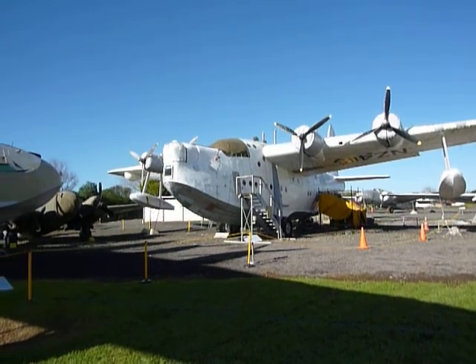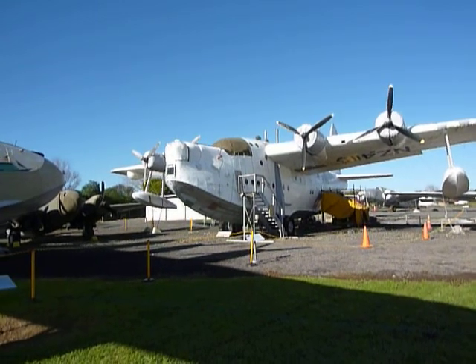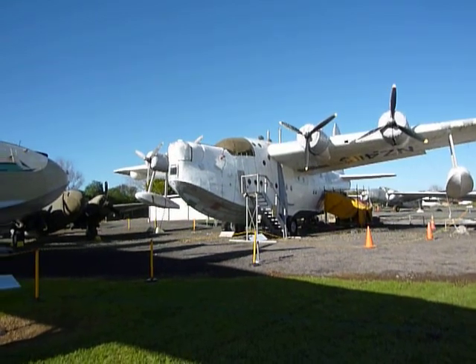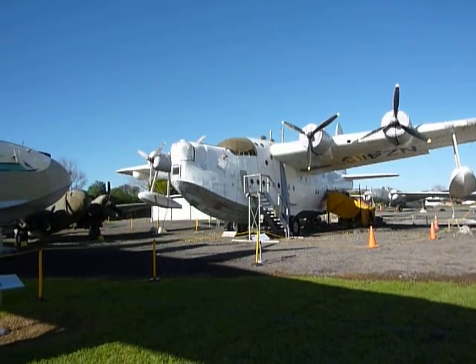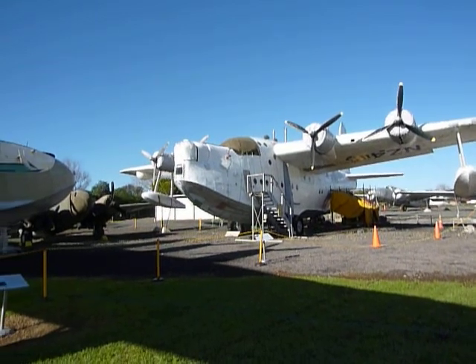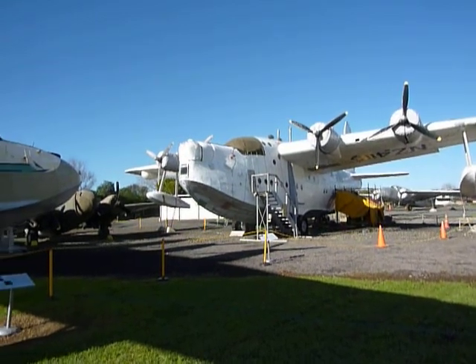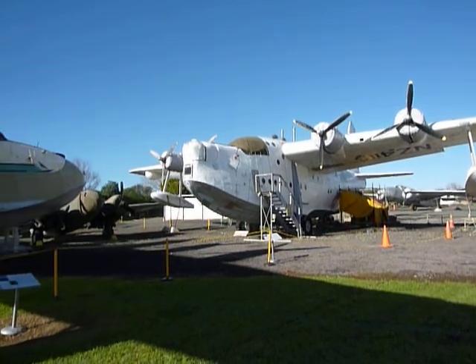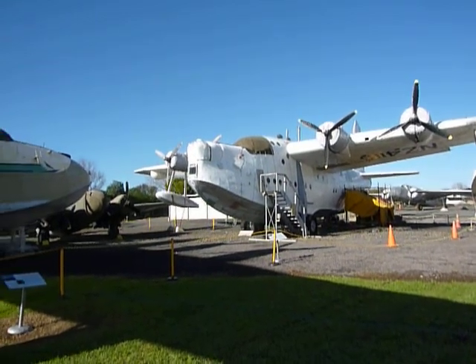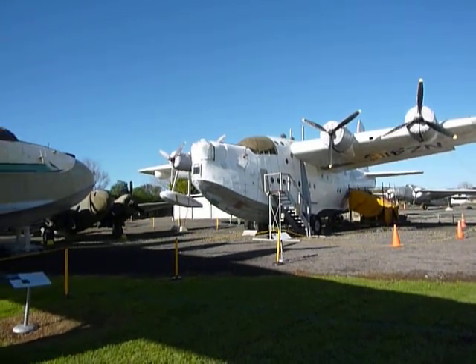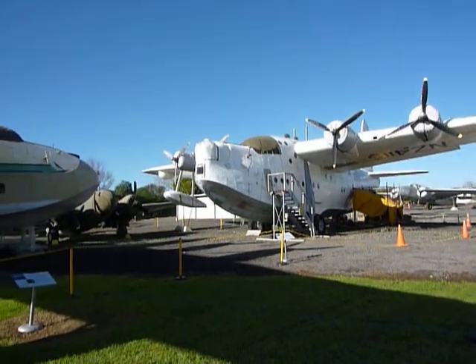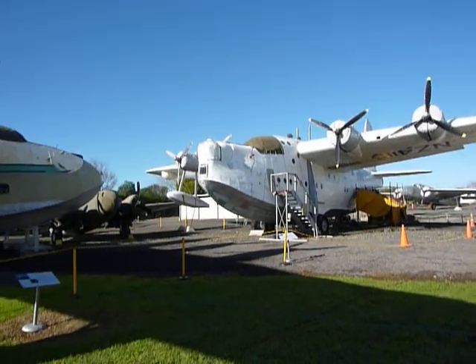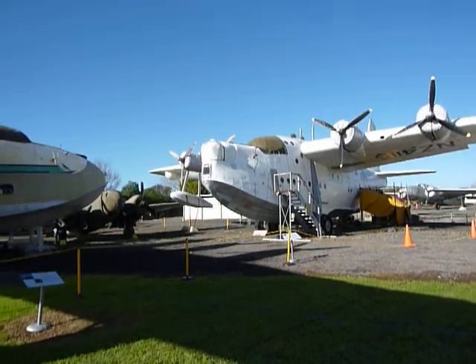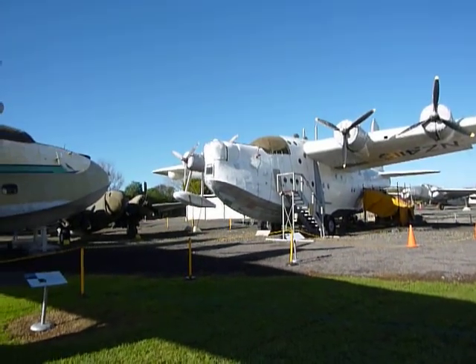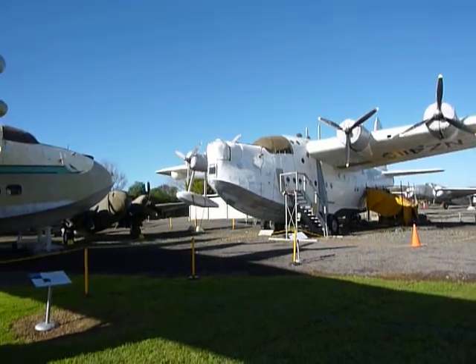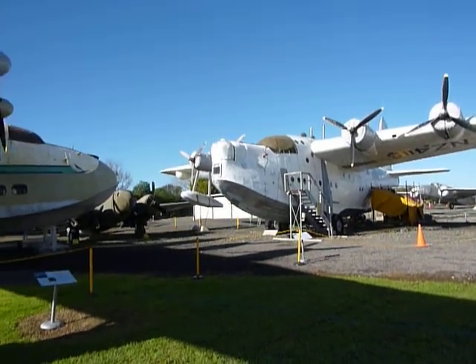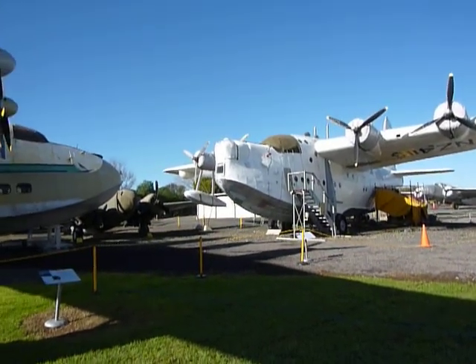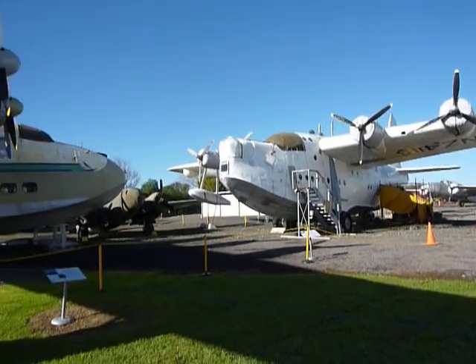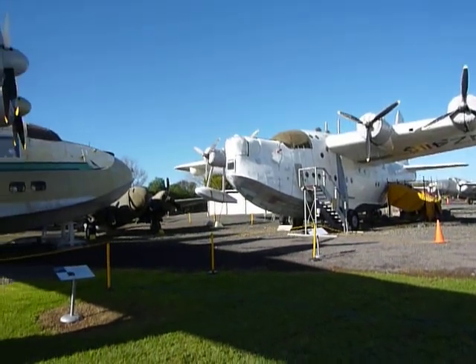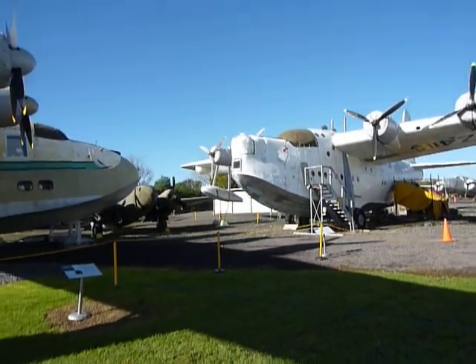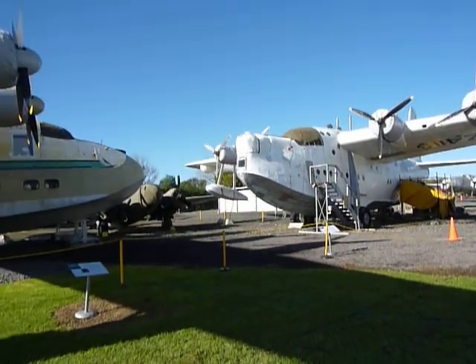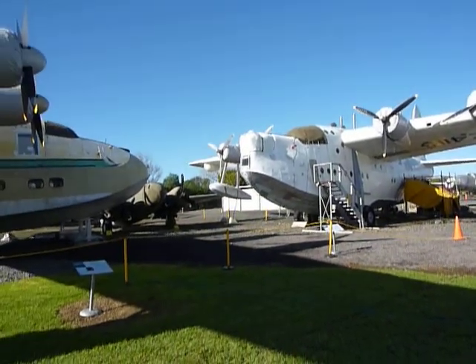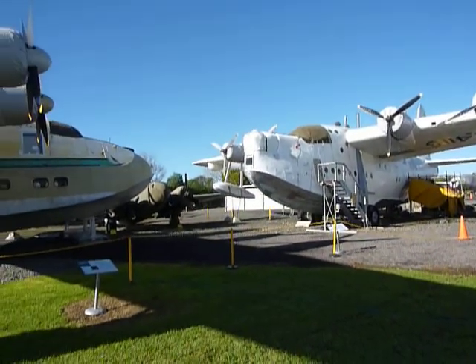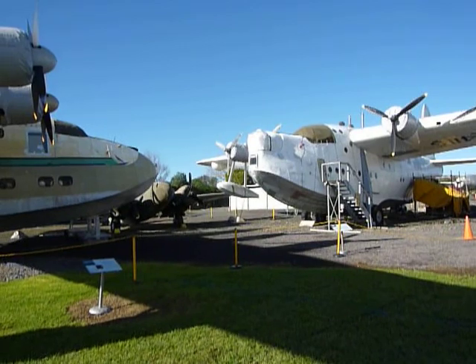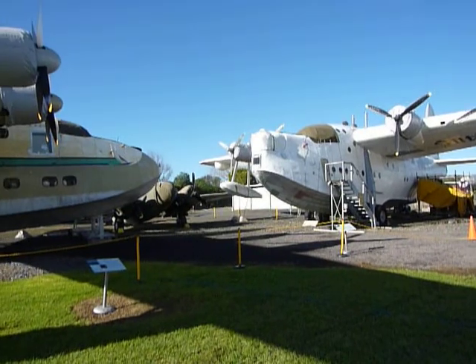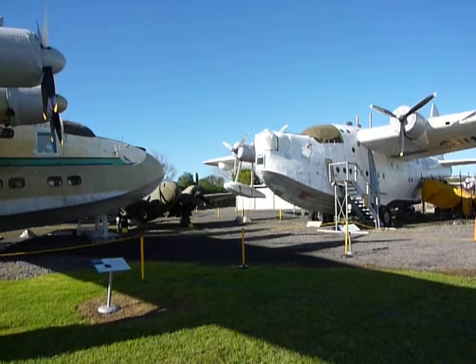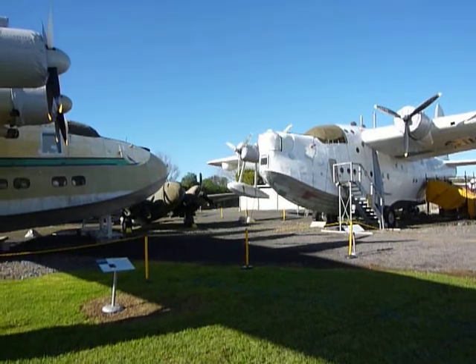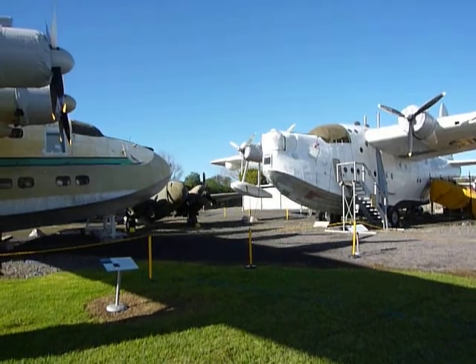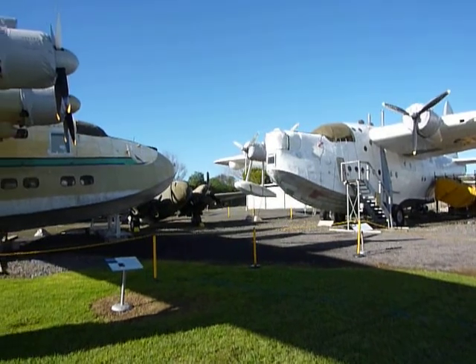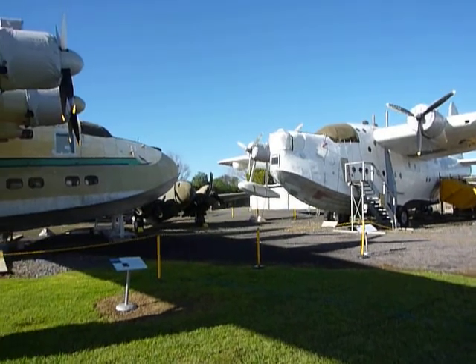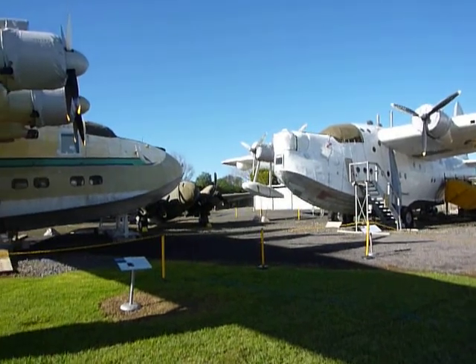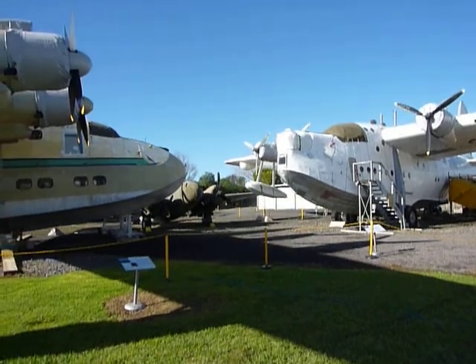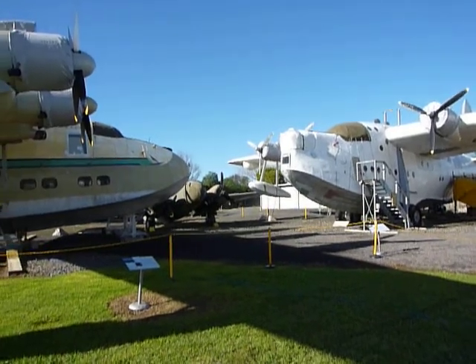The new hangar is under construction for the display of all these aircraft. The Ventura is there.